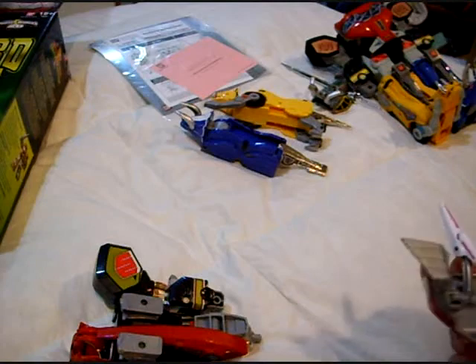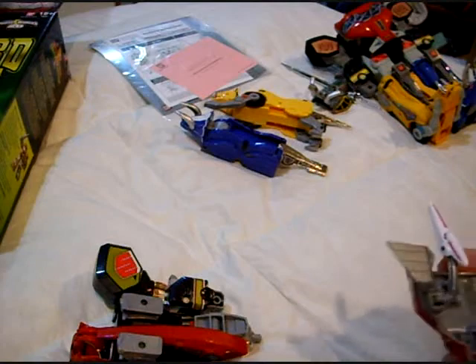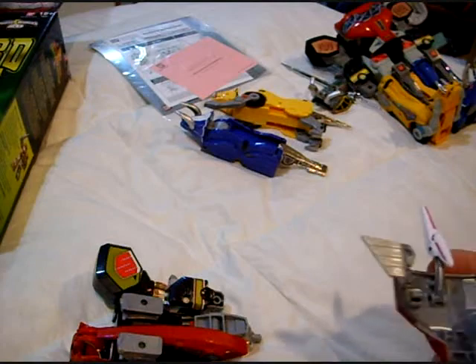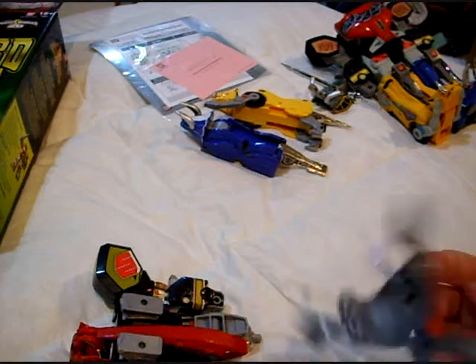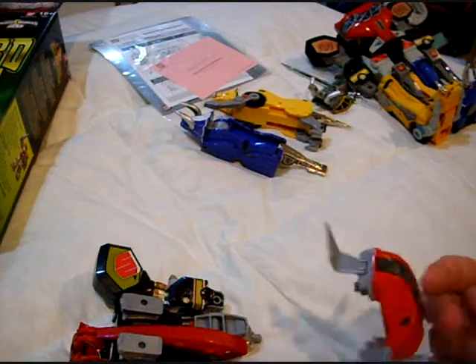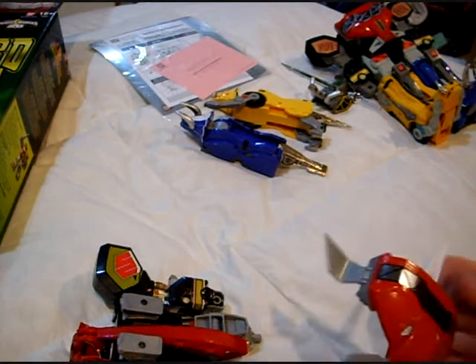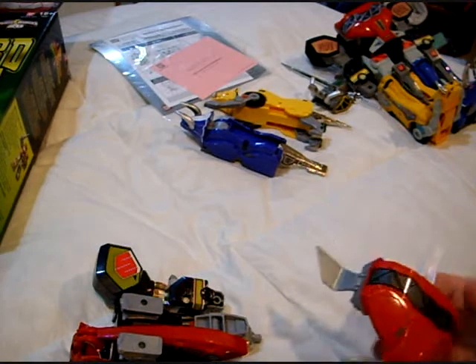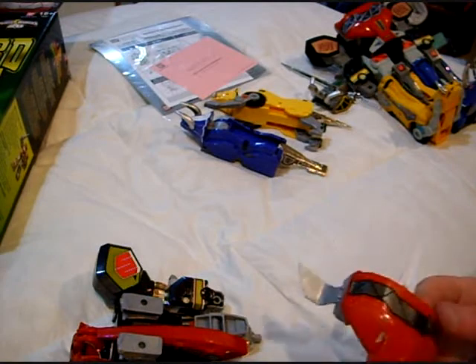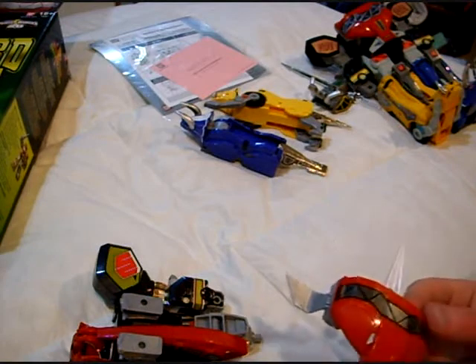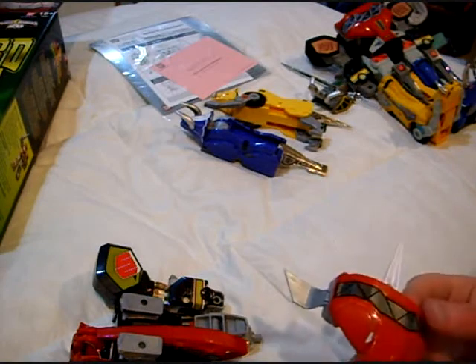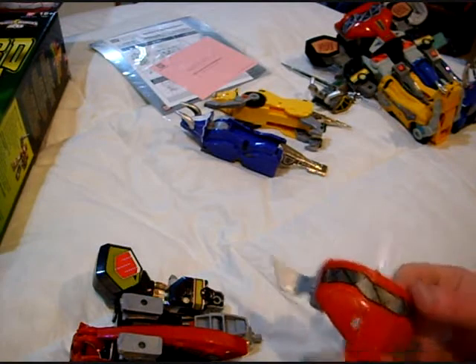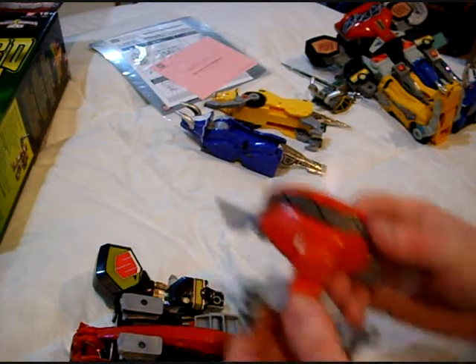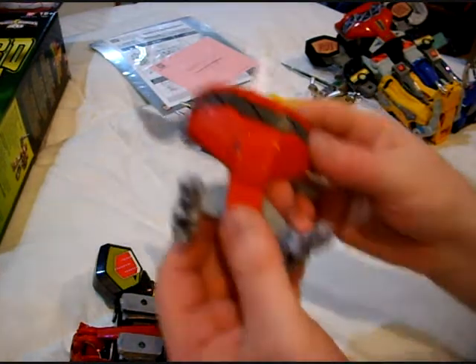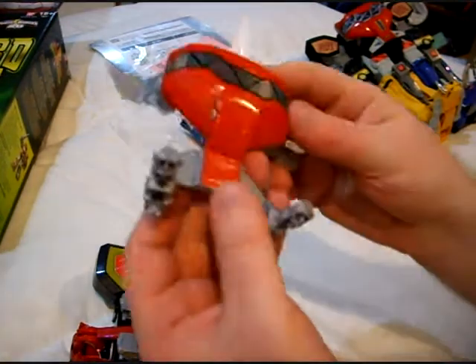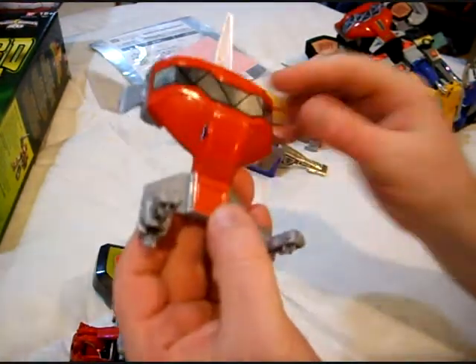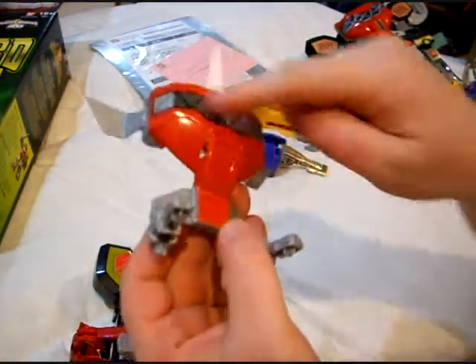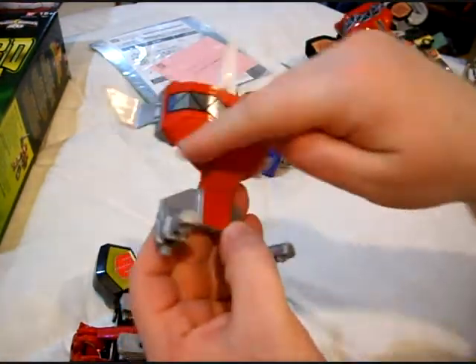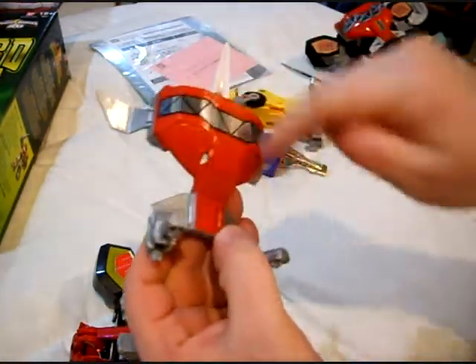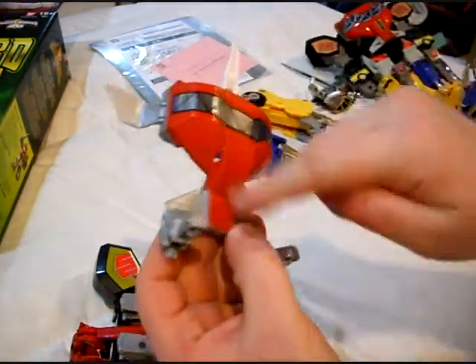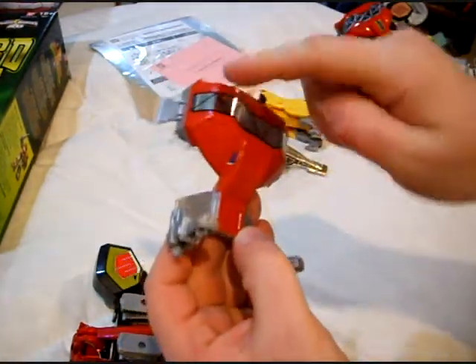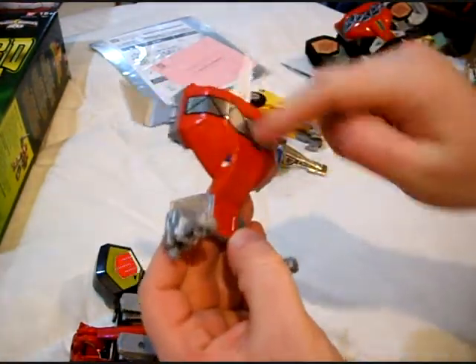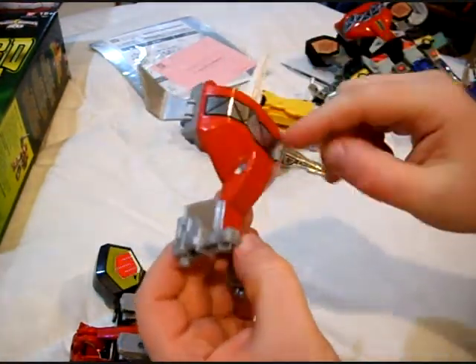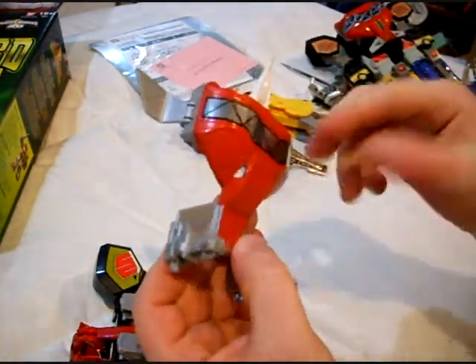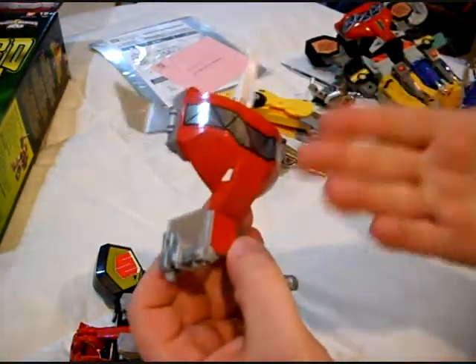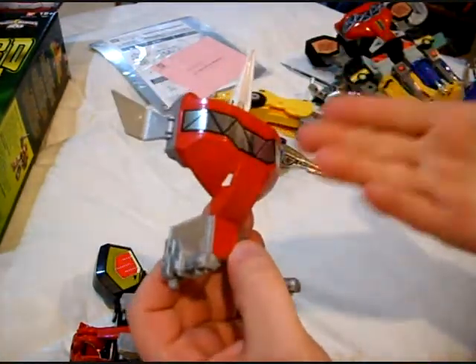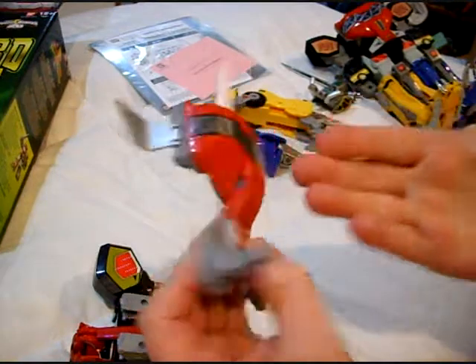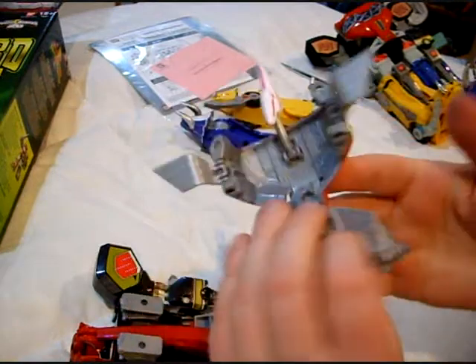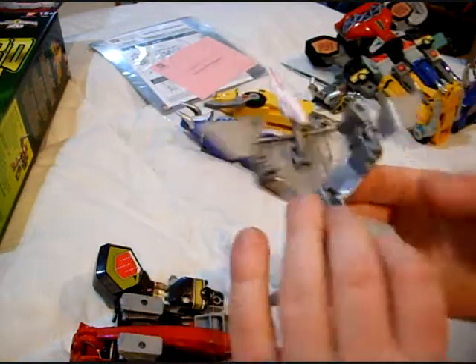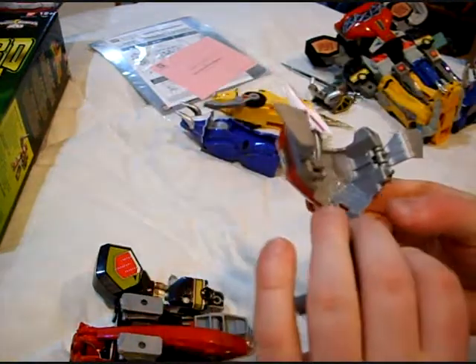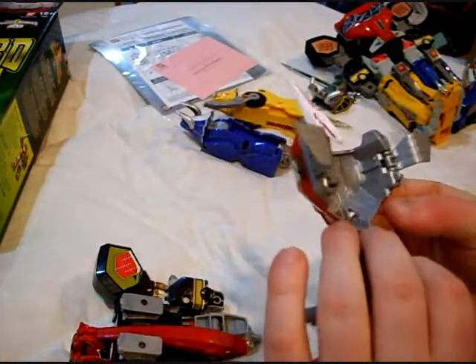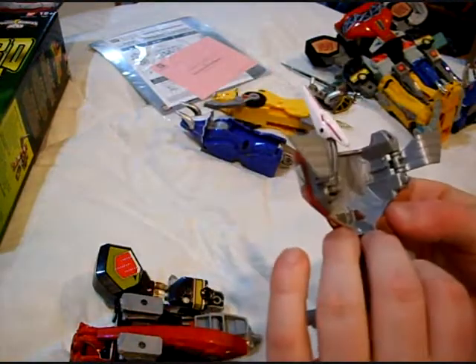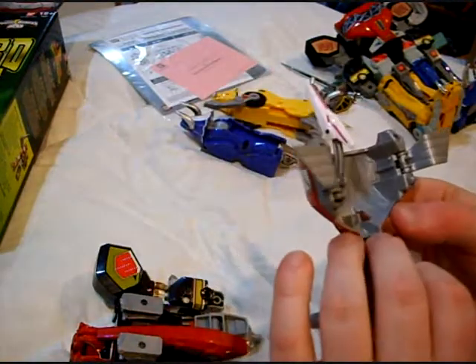Oh, they molded it in a single piece. I missed that. The whole body and the wings and everything is molded in a single piece.